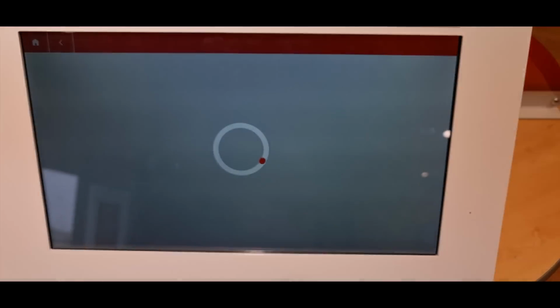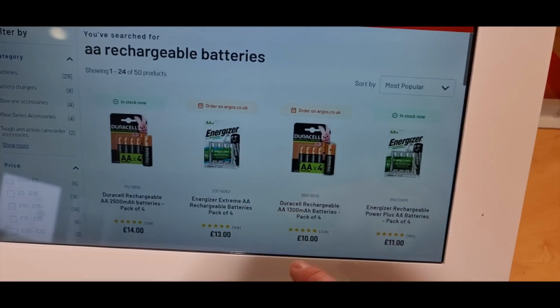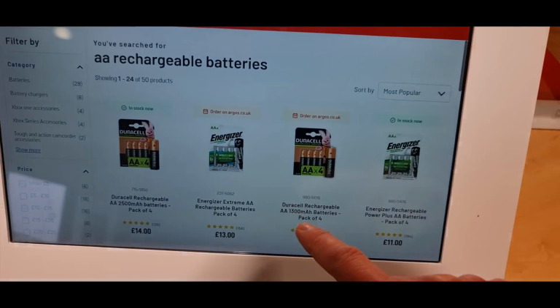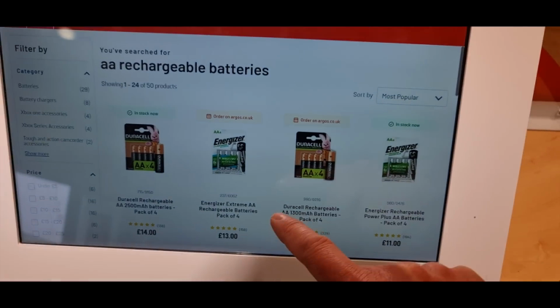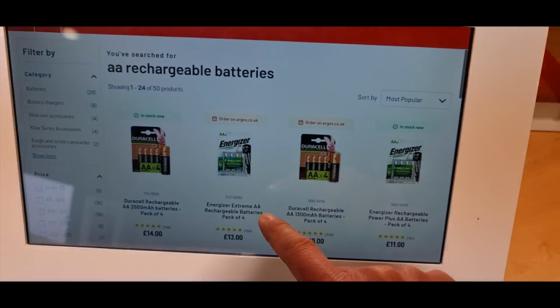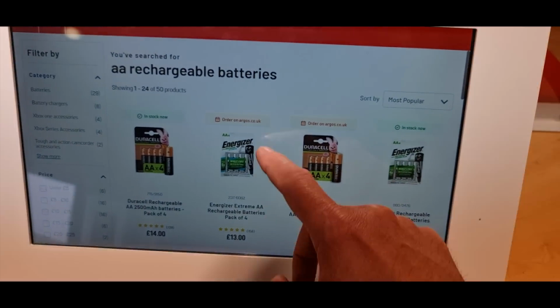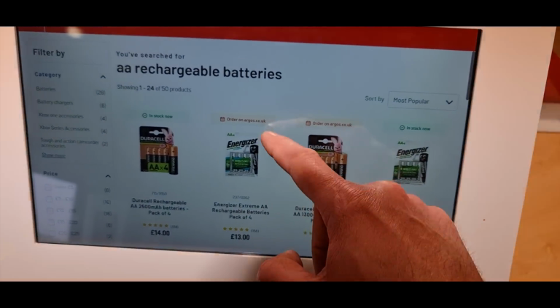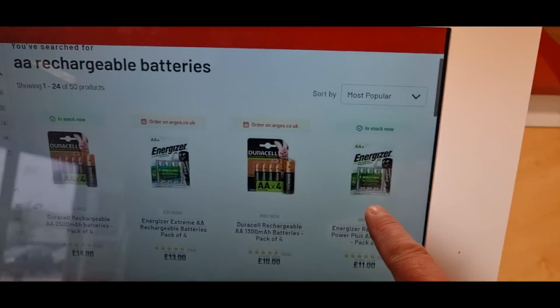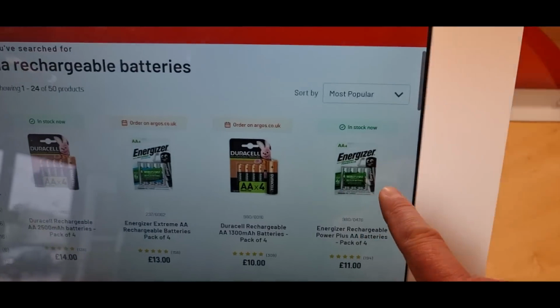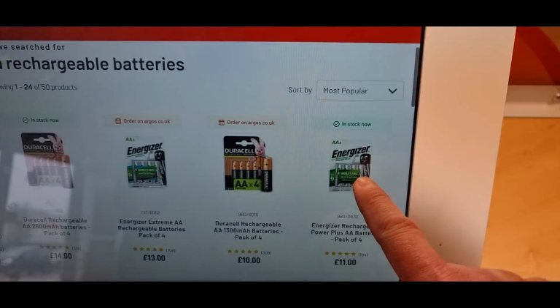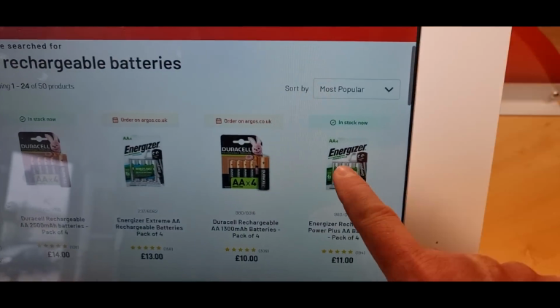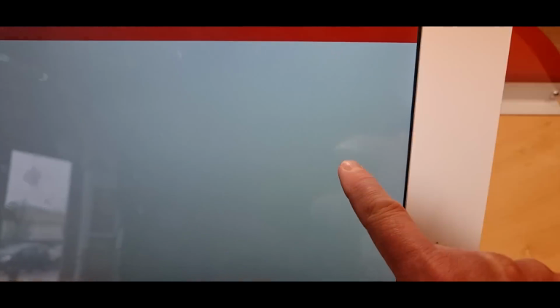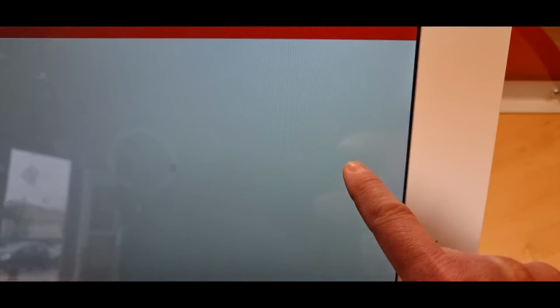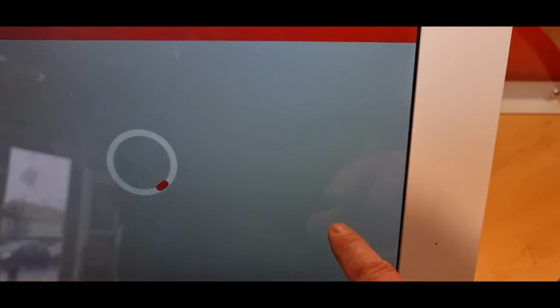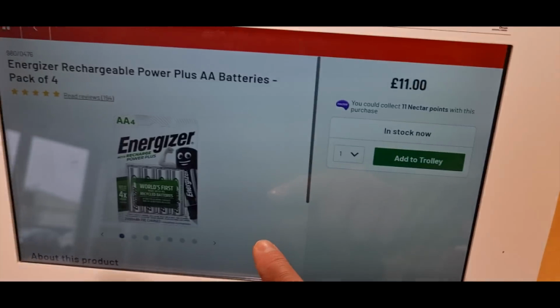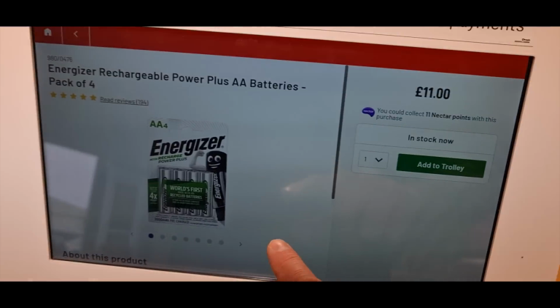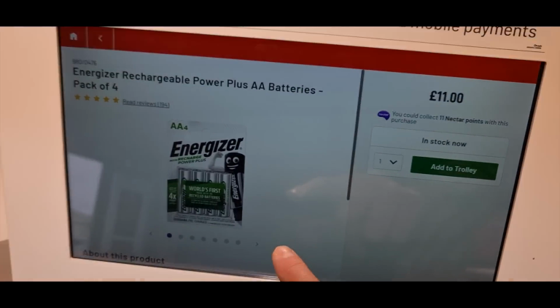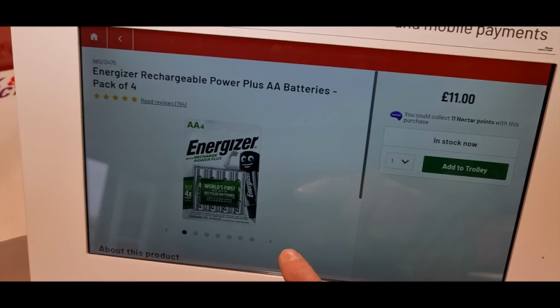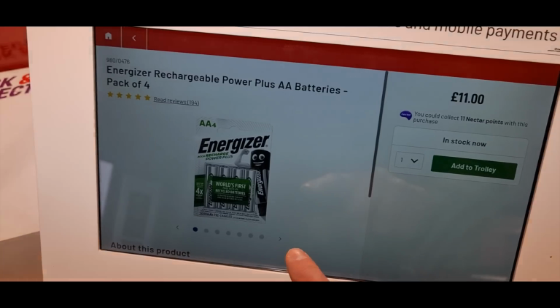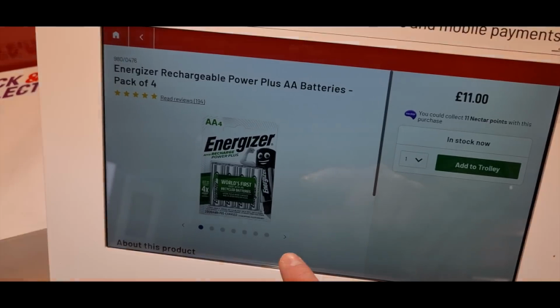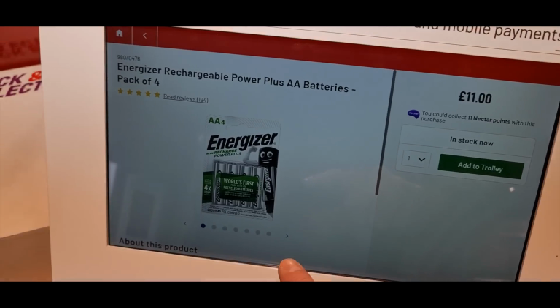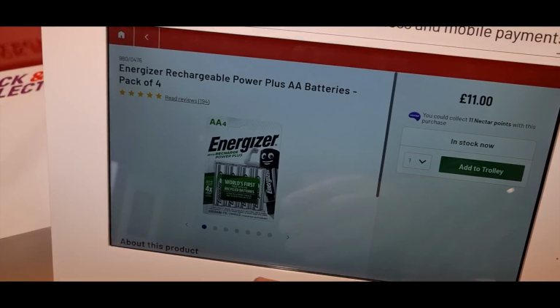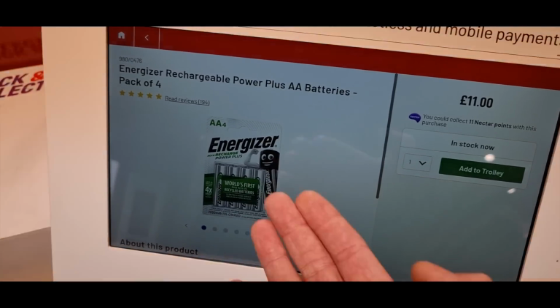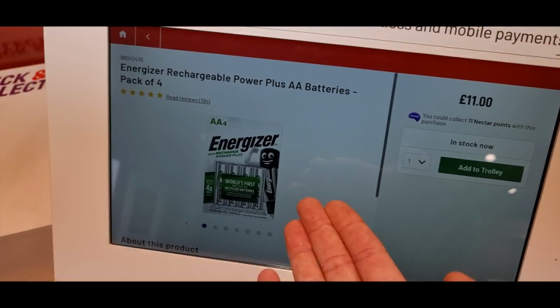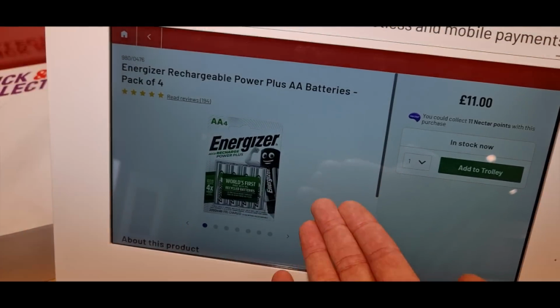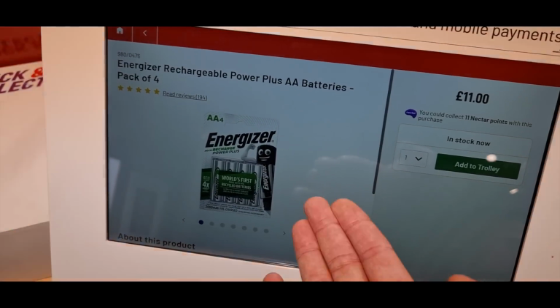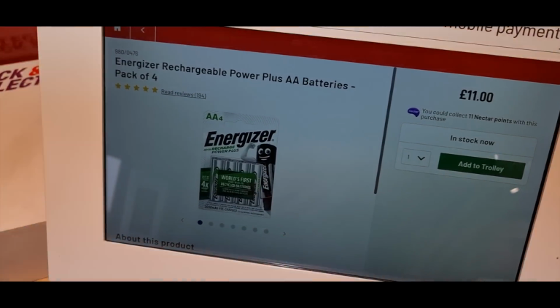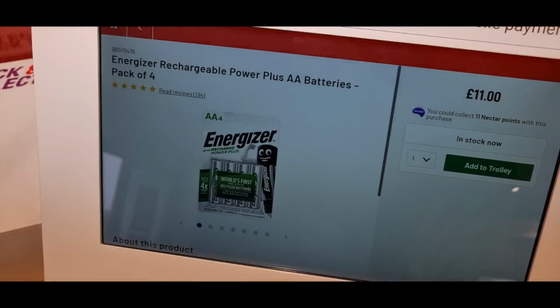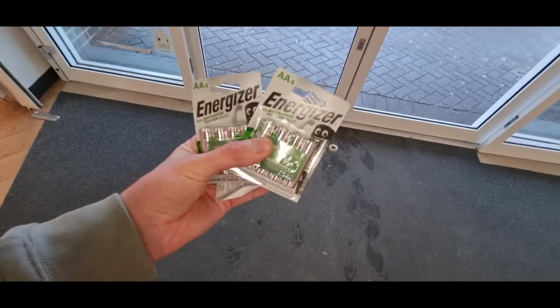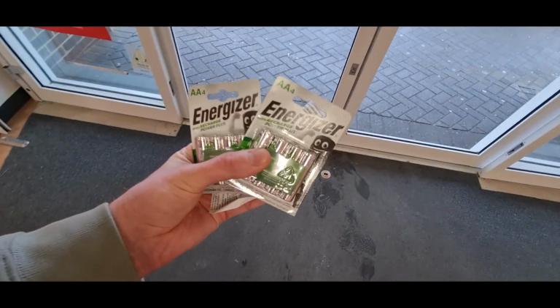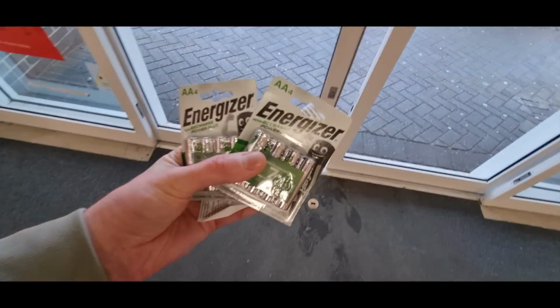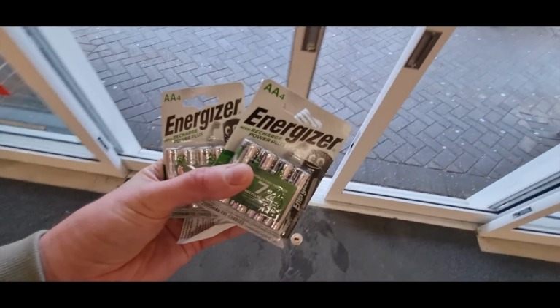This ain't looking good — oh hang on, what are these? £11 for four. Why does it need five? Let the fun begin.